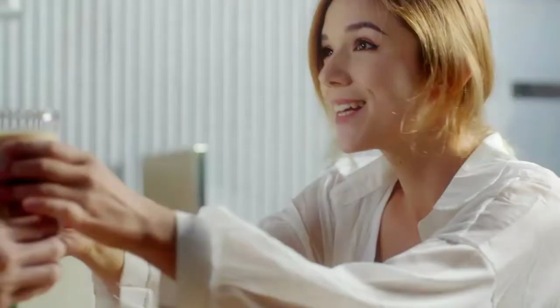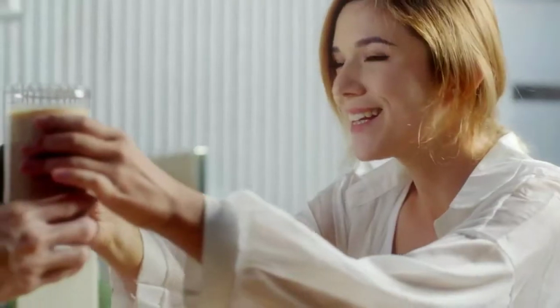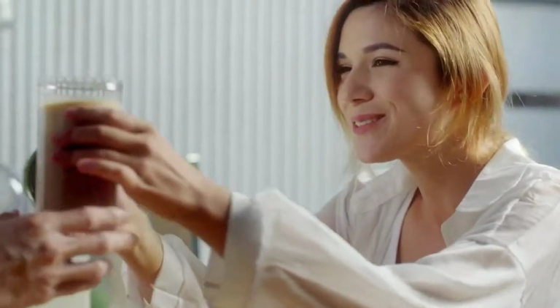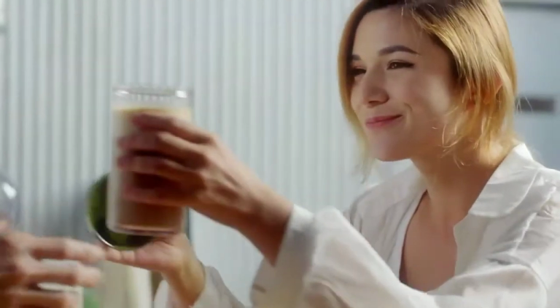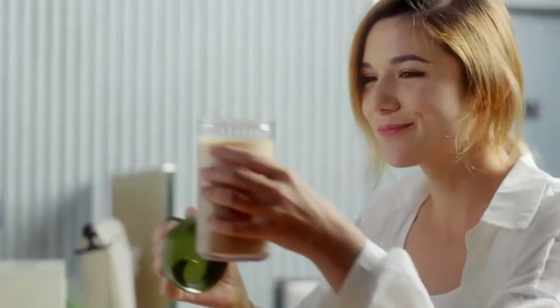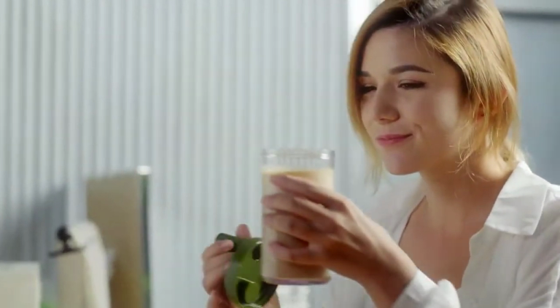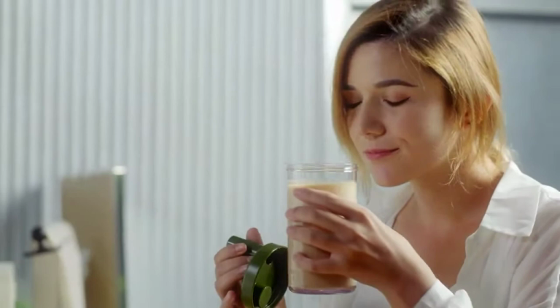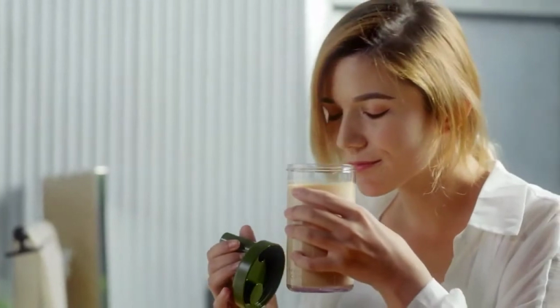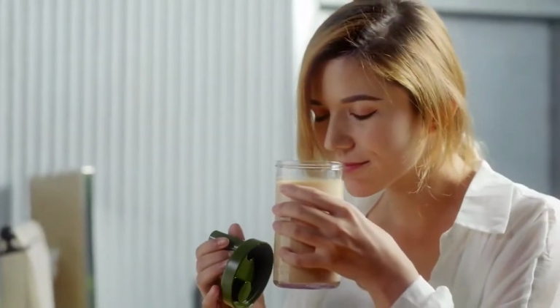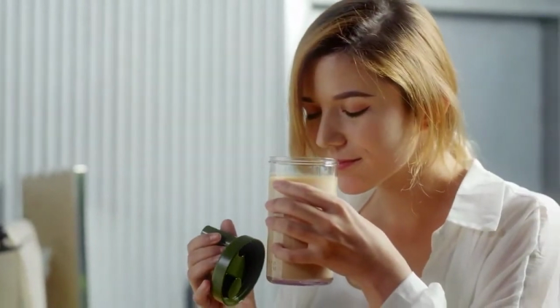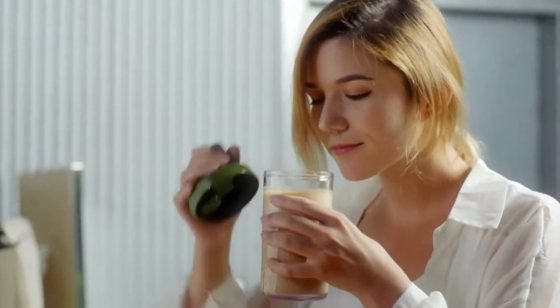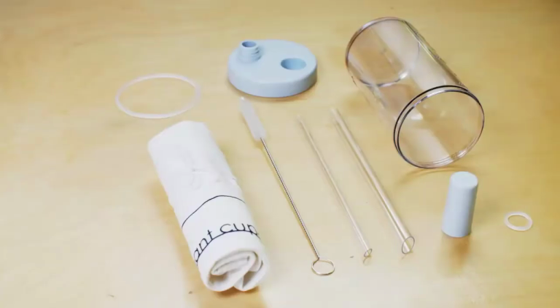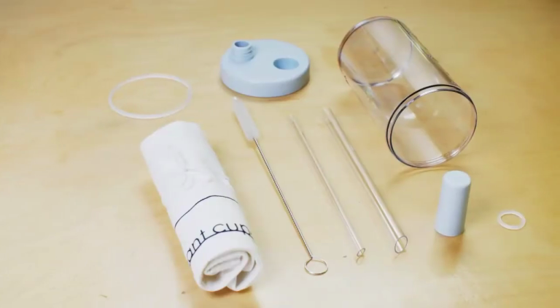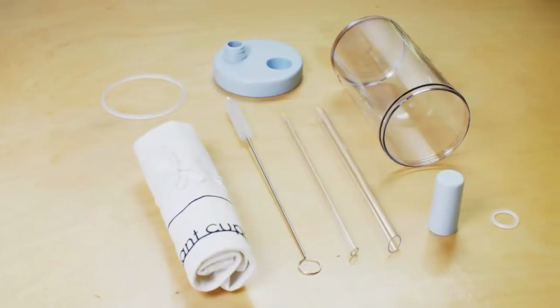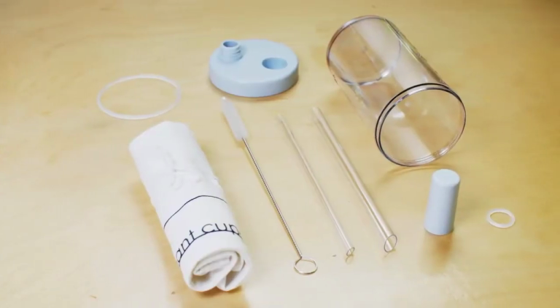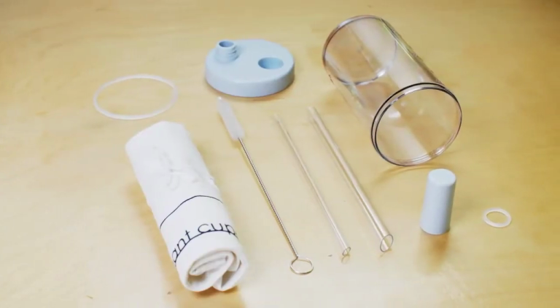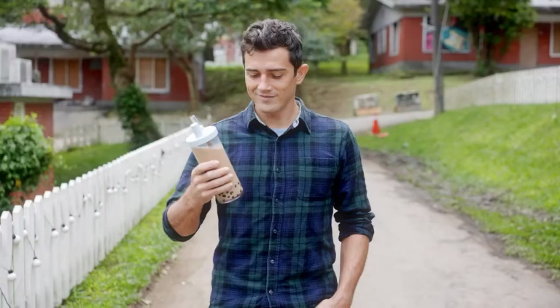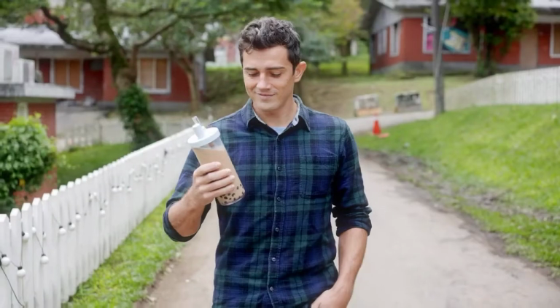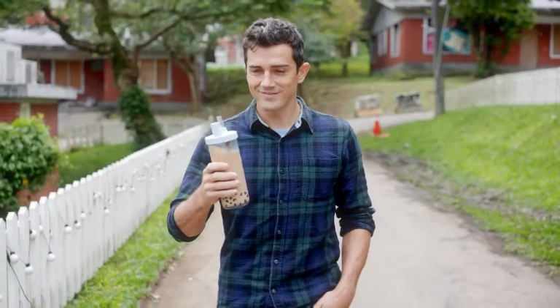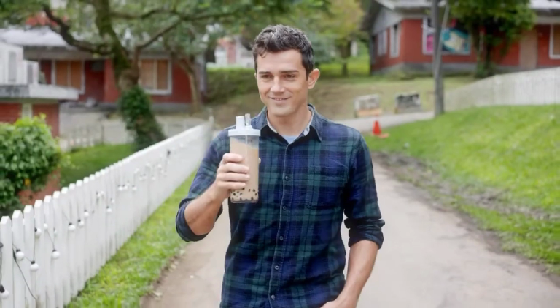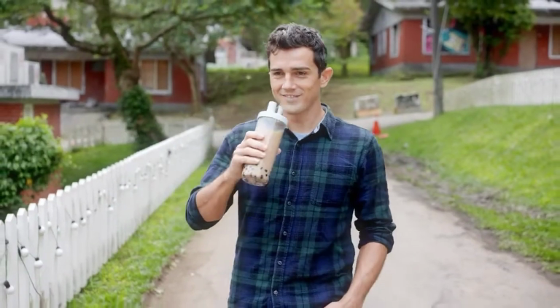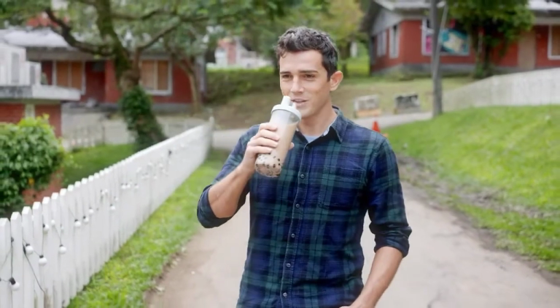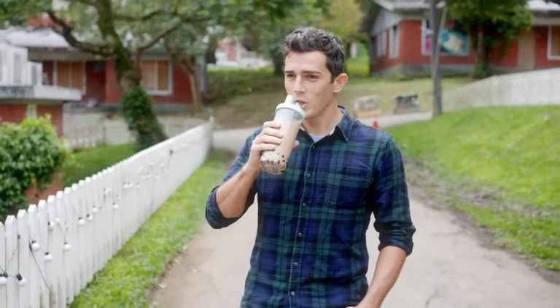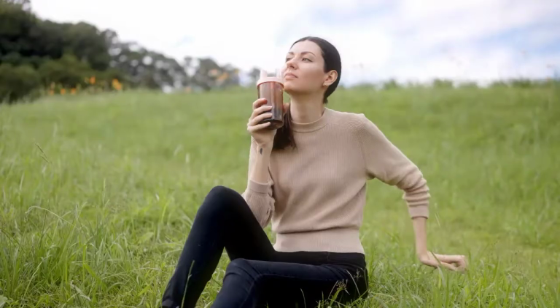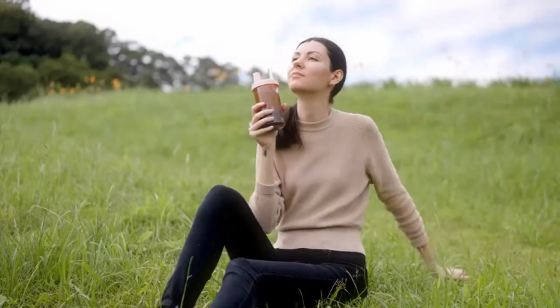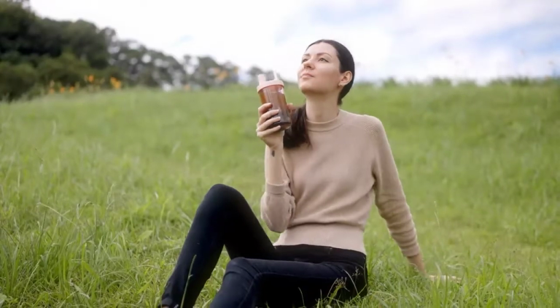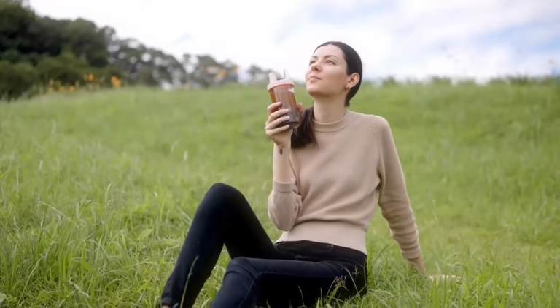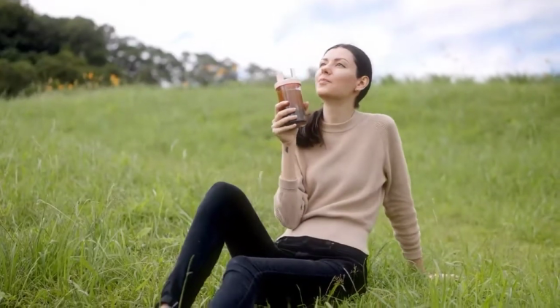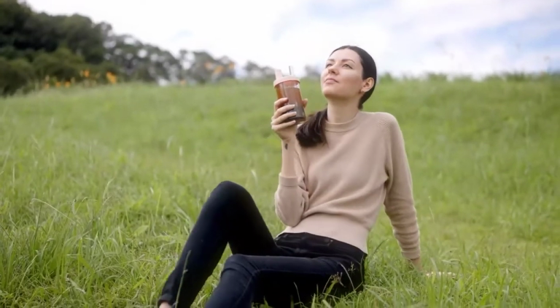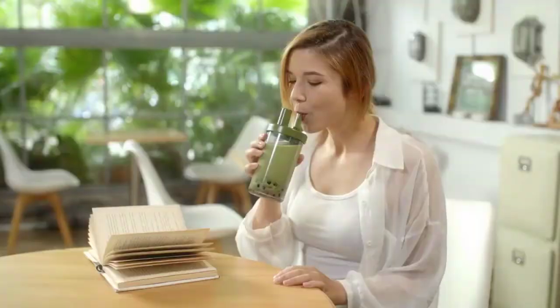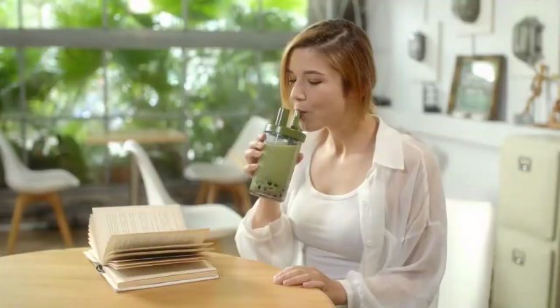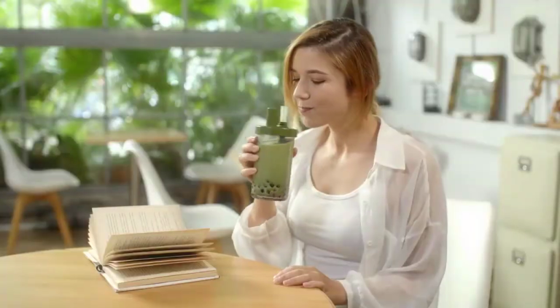Reducing waste is easier than you think. Switch to Elephant Cuppa and start making a difference.